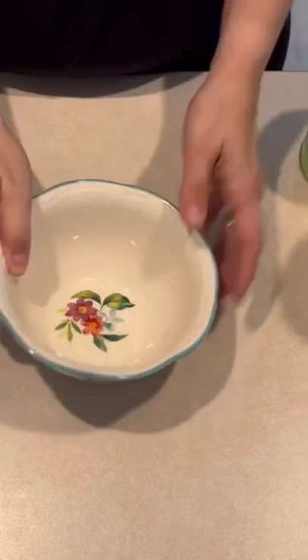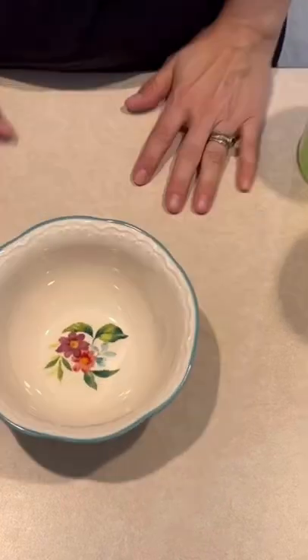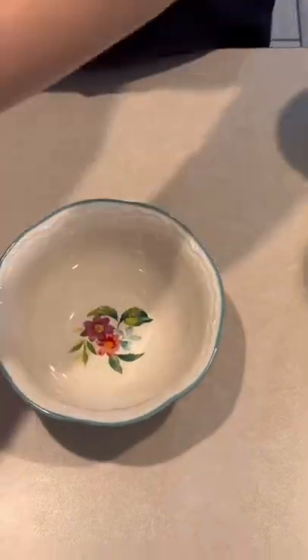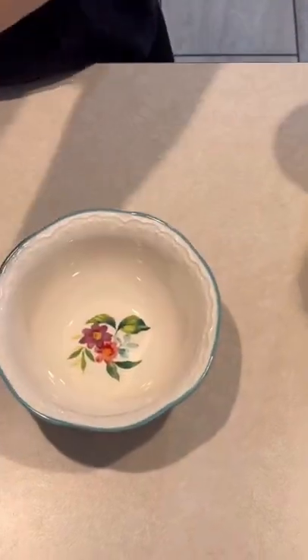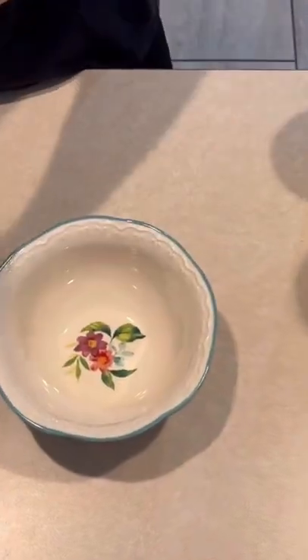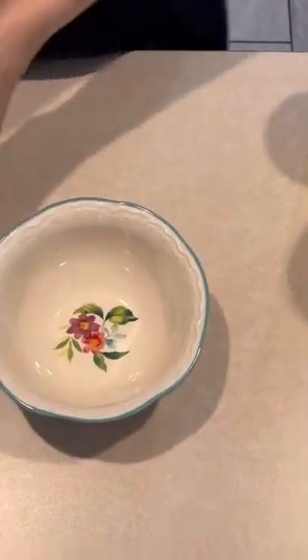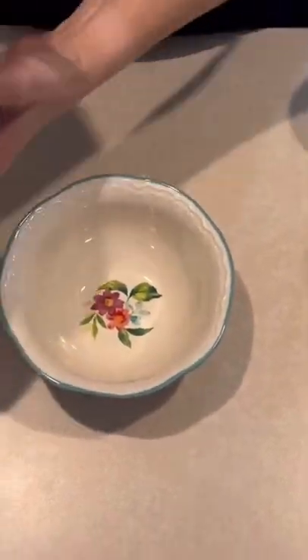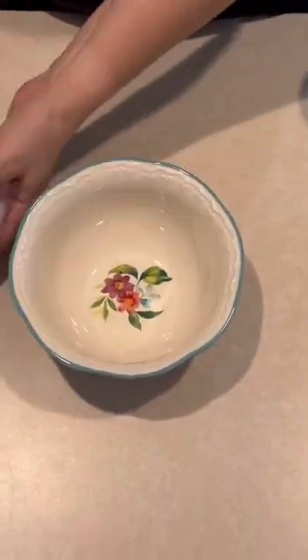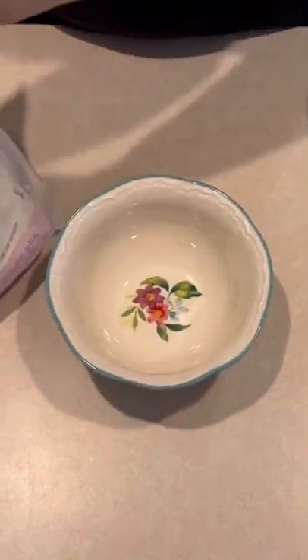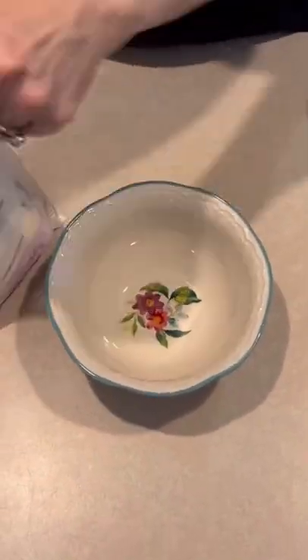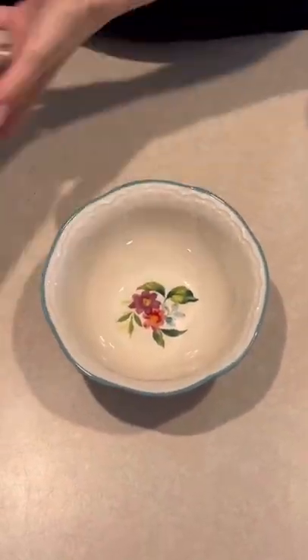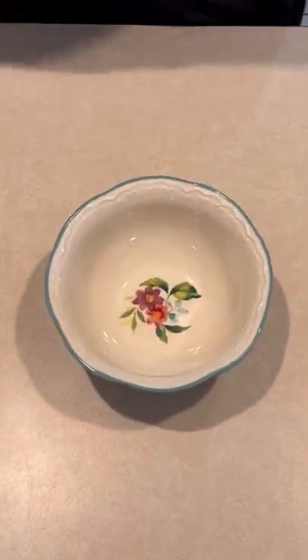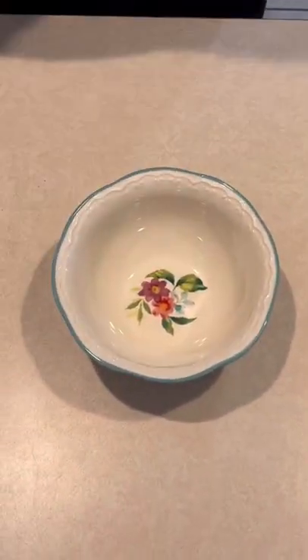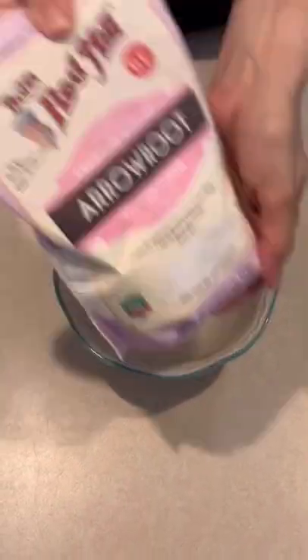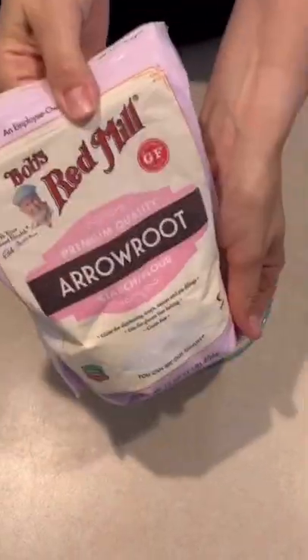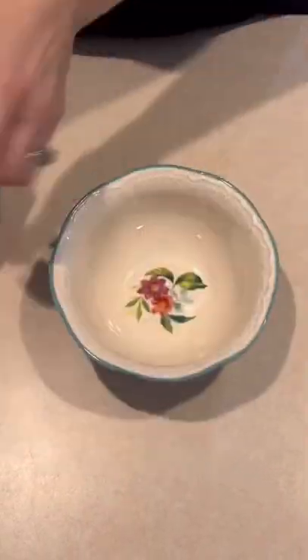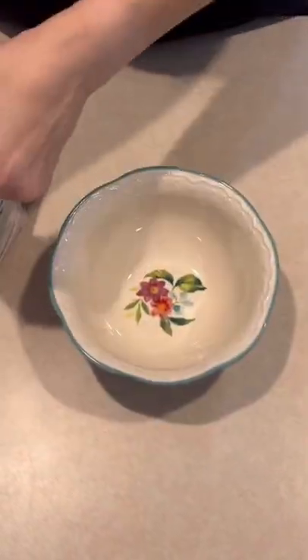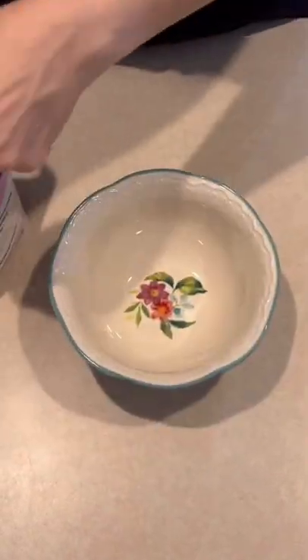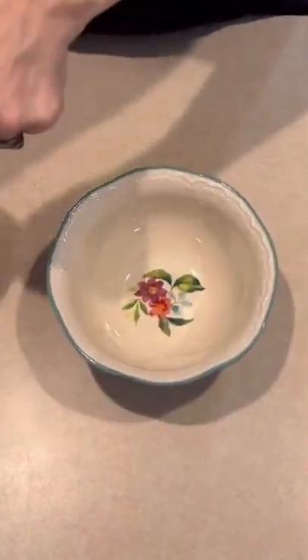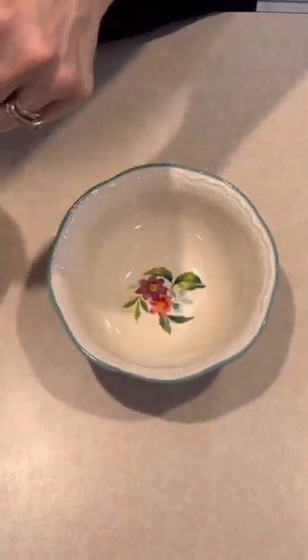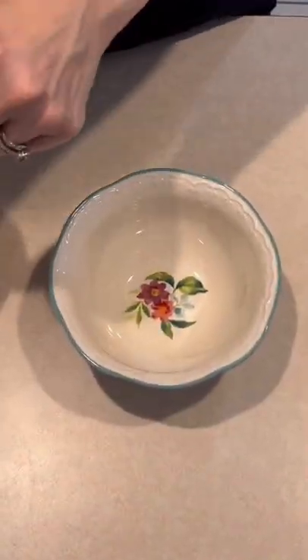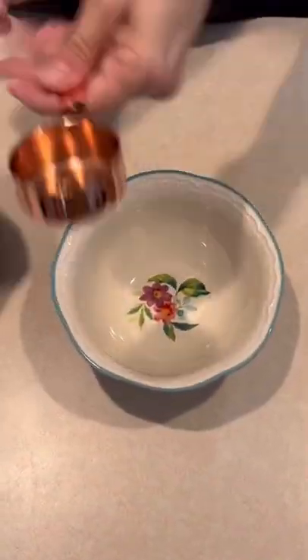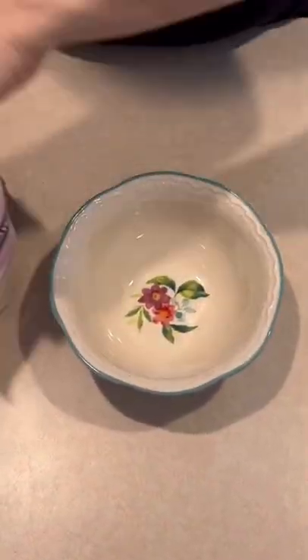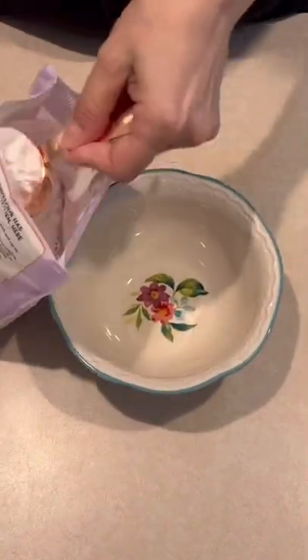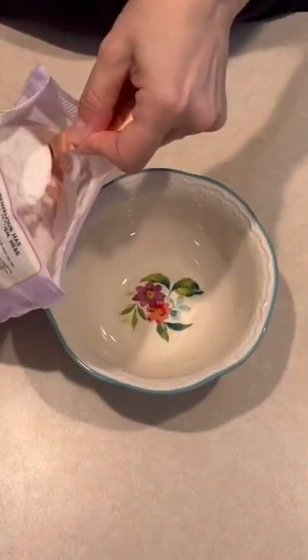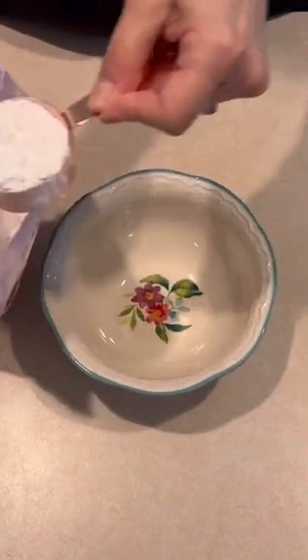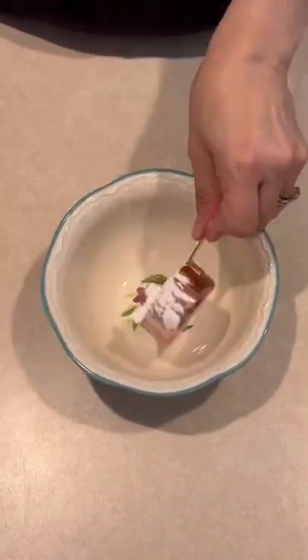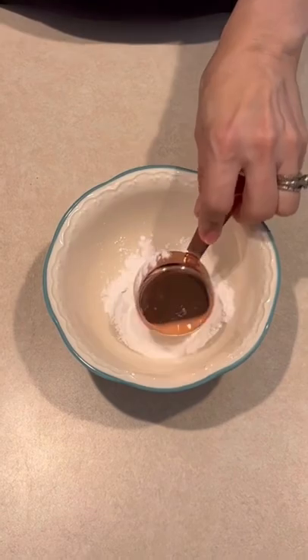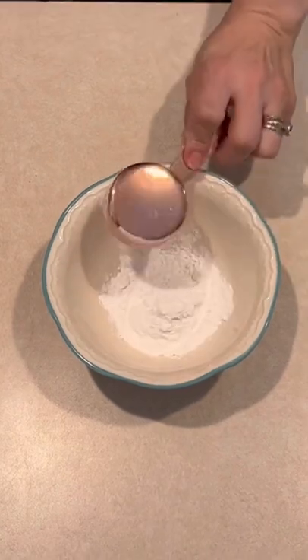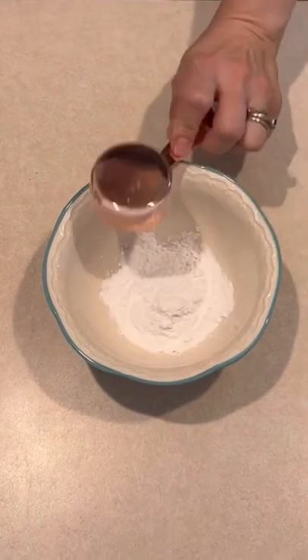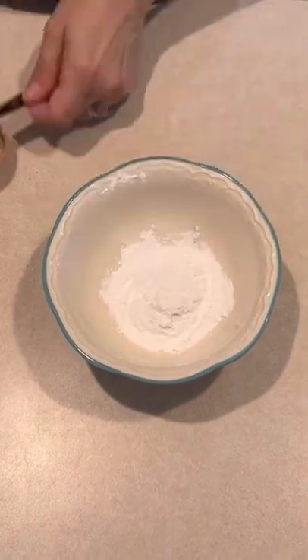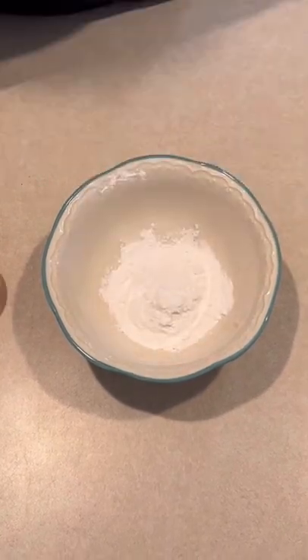Here's how I make homemade deodorant. First I add a quarter cup of arrowroot powder. You could use cornstarch instead.